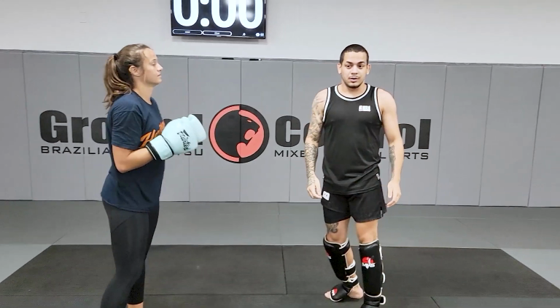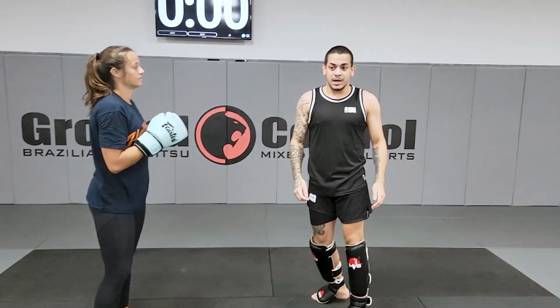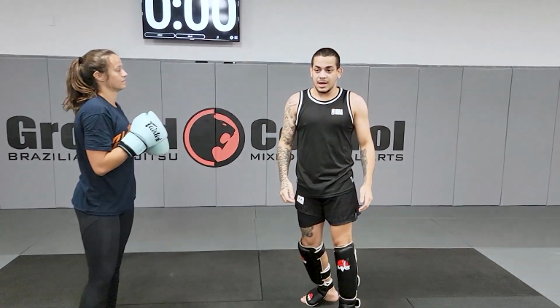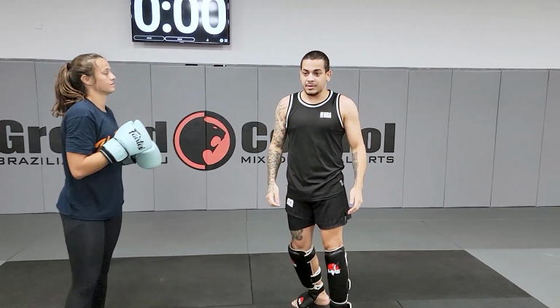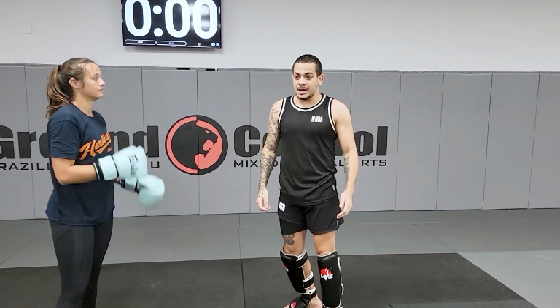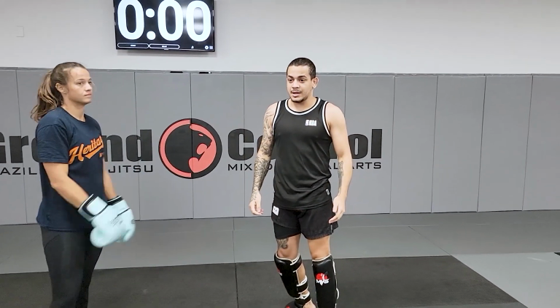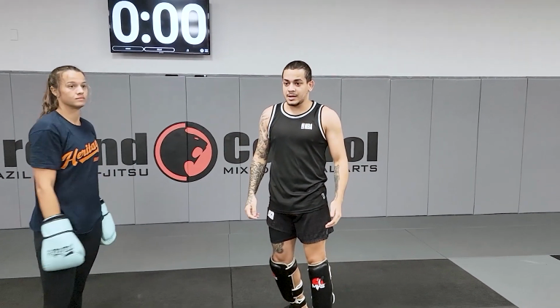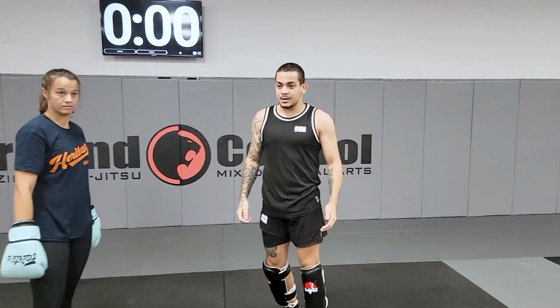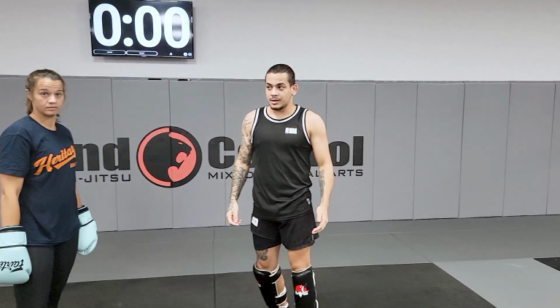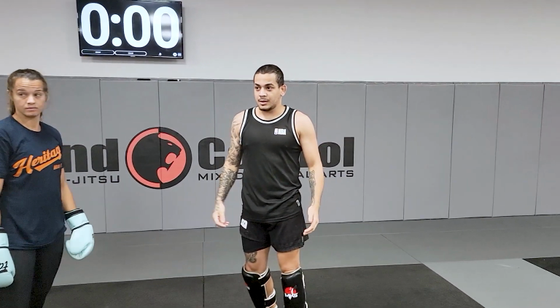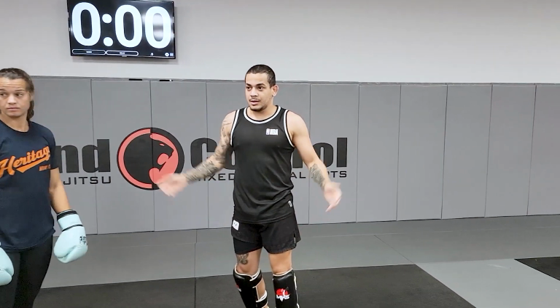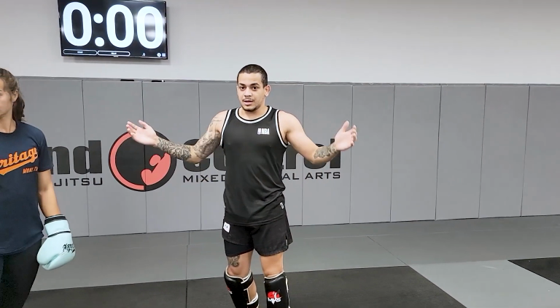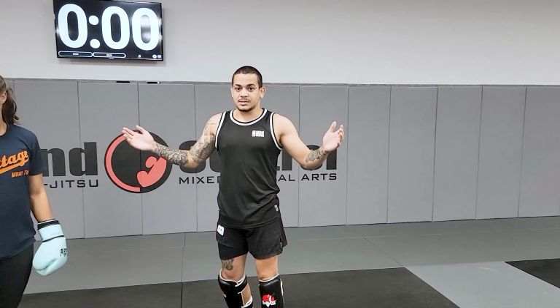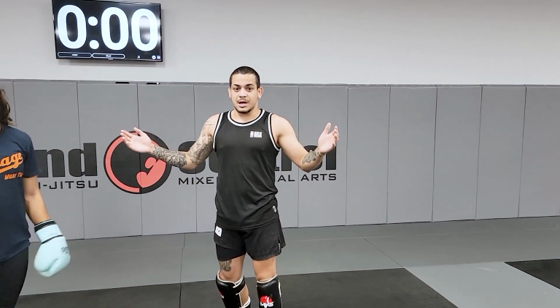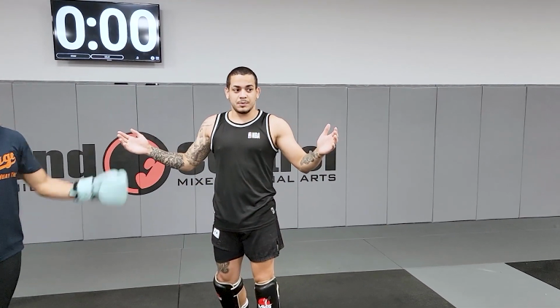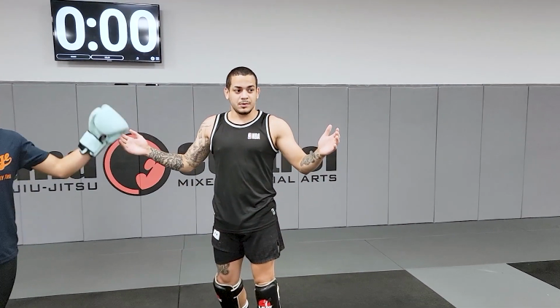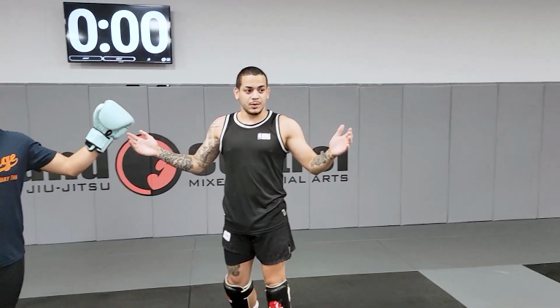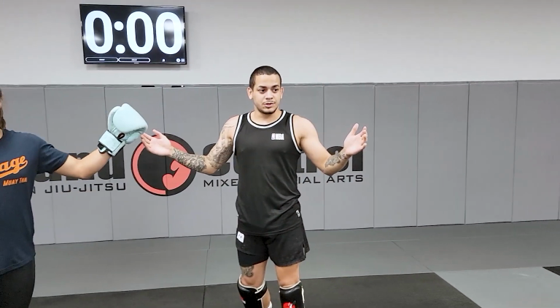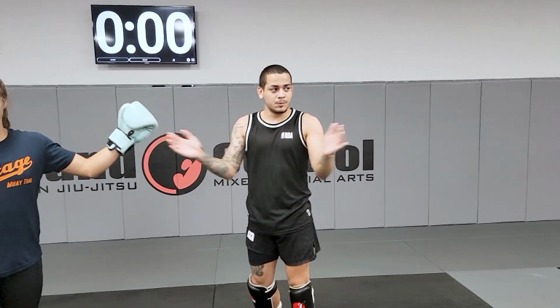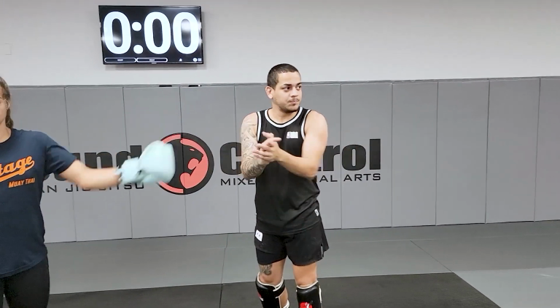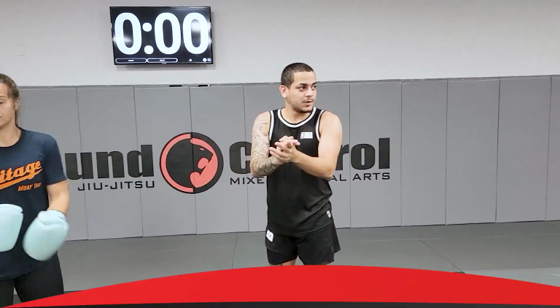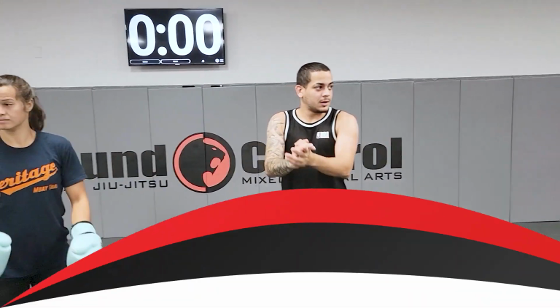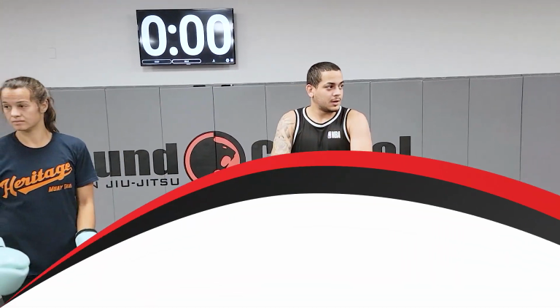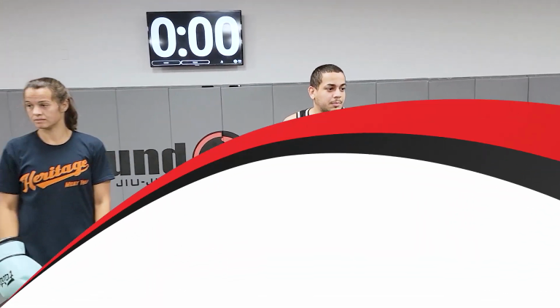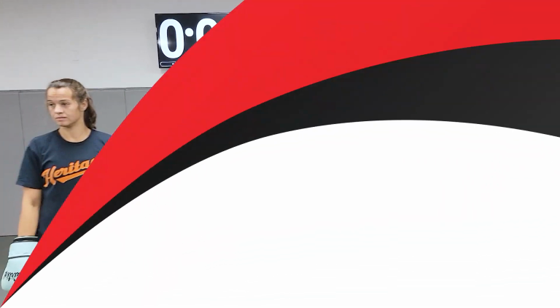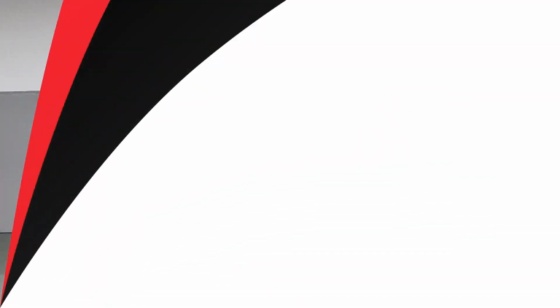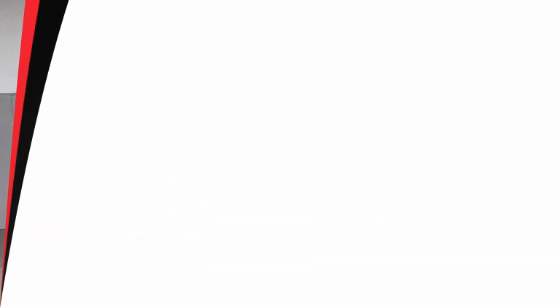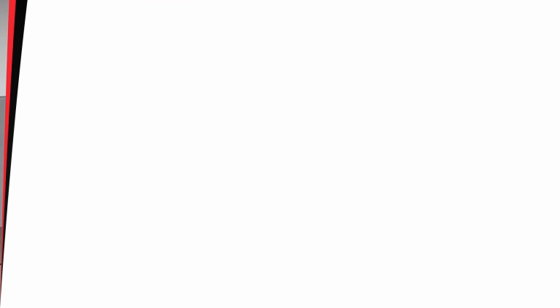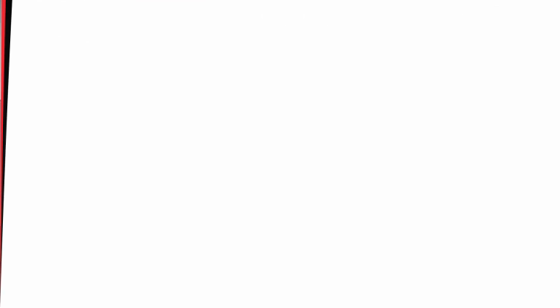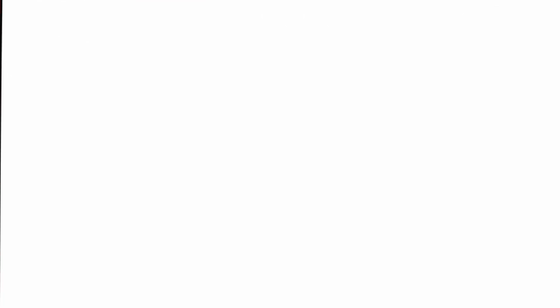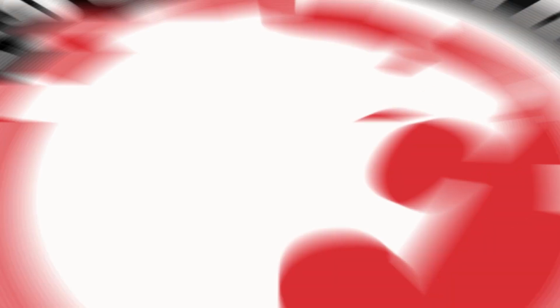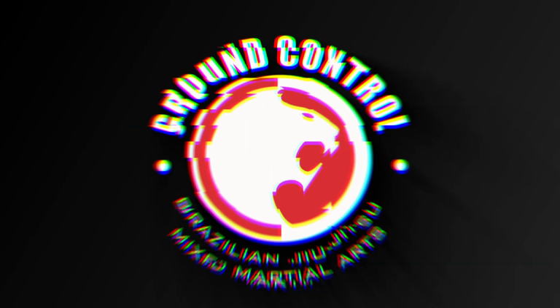Ok? Everybody got it? Hands up. One, two — fire it up. Boom, boom.